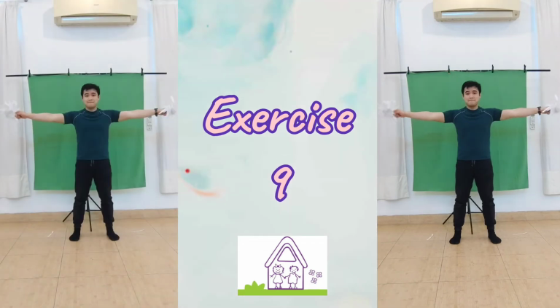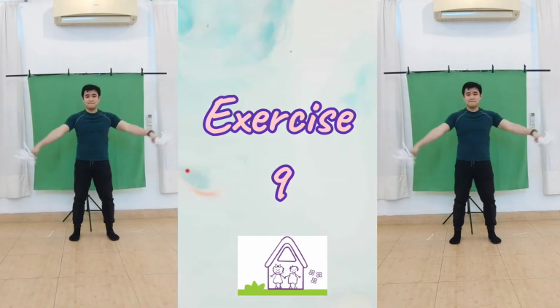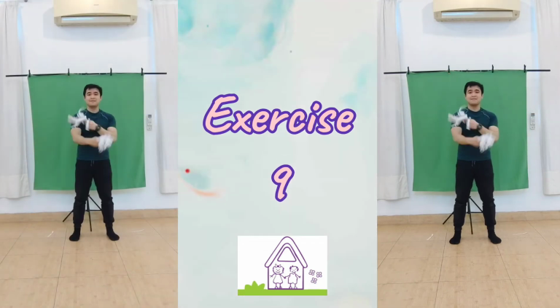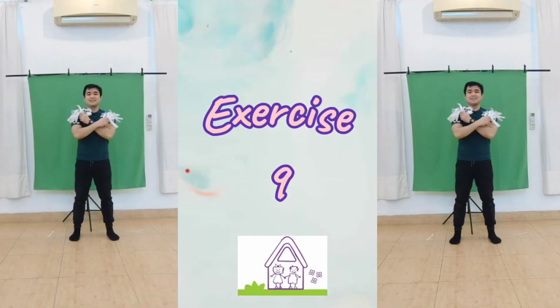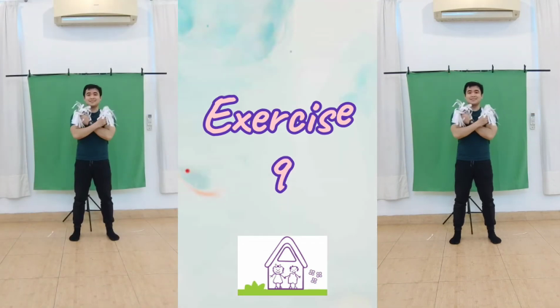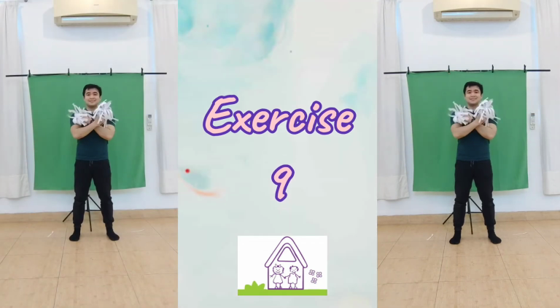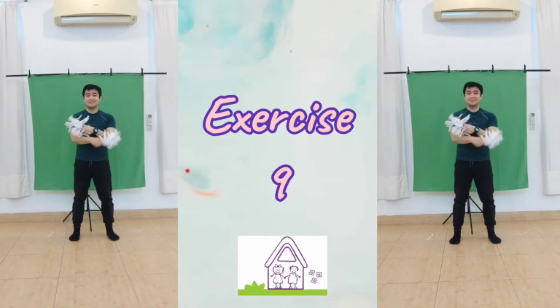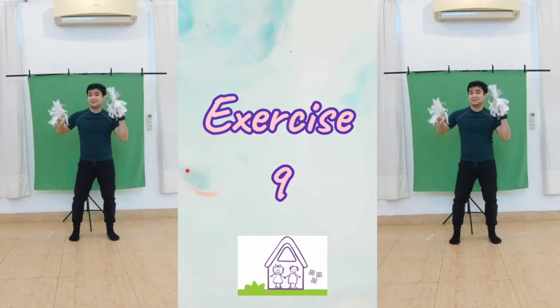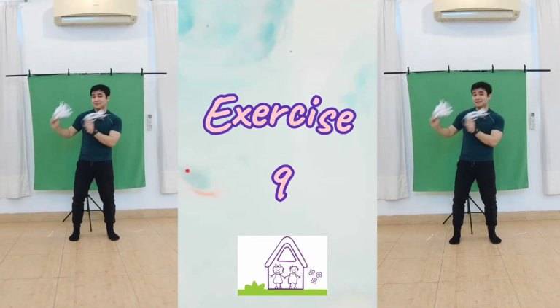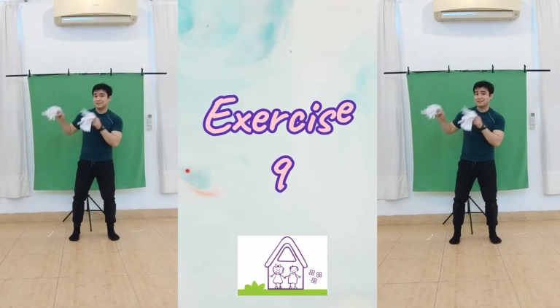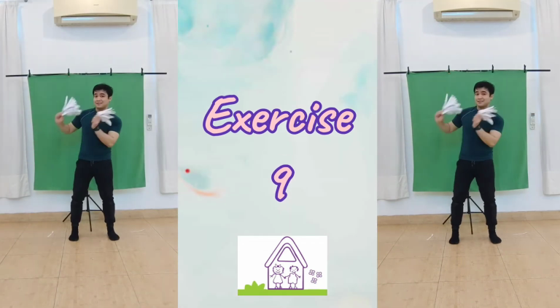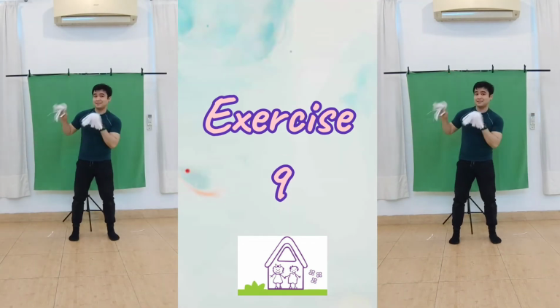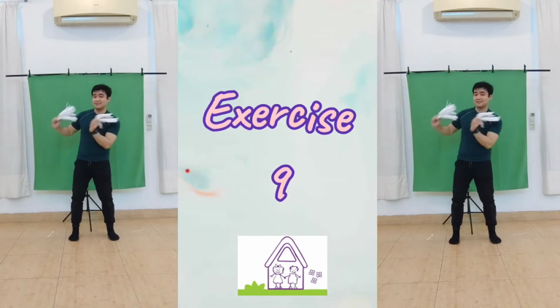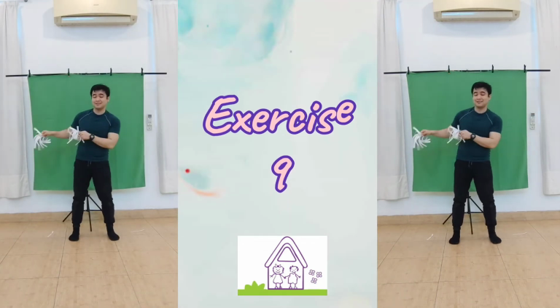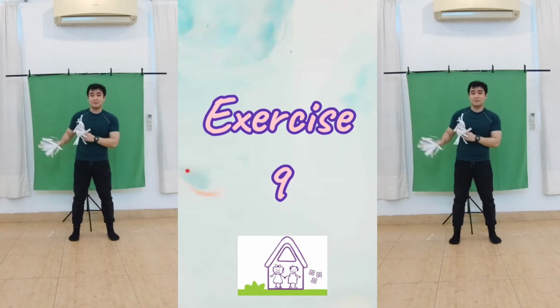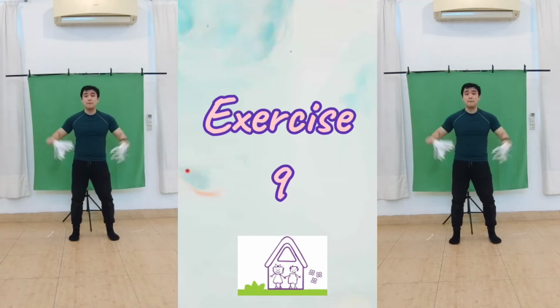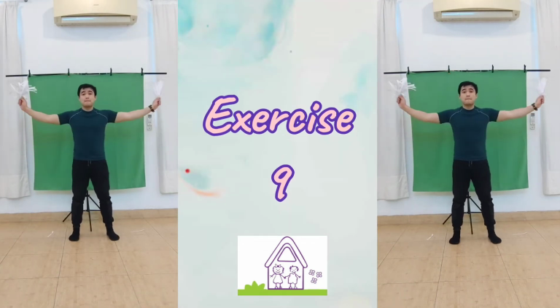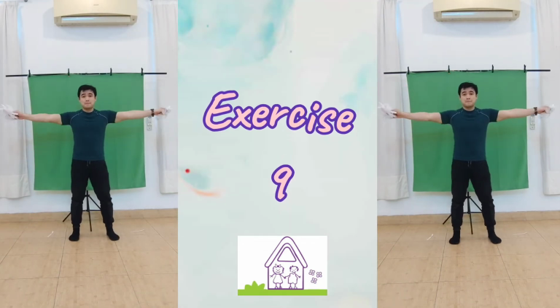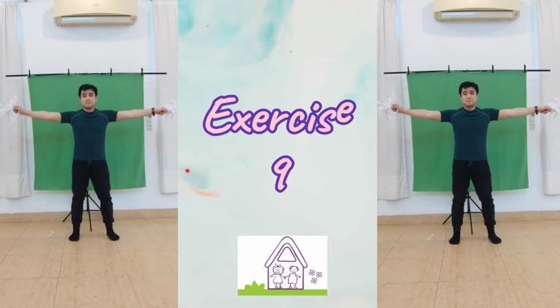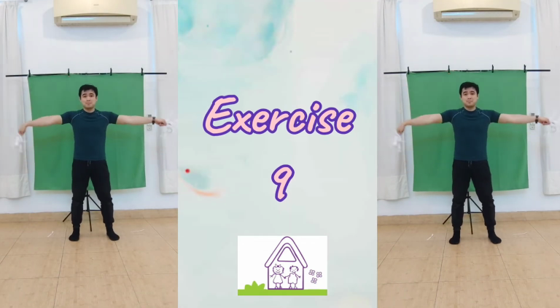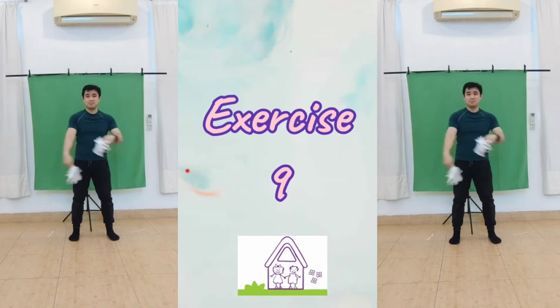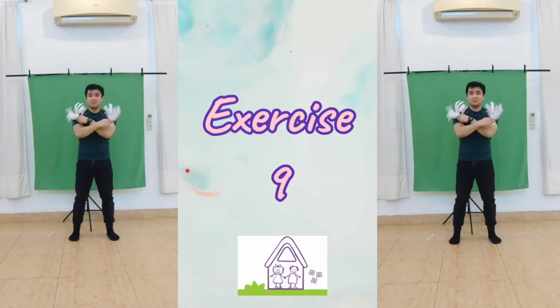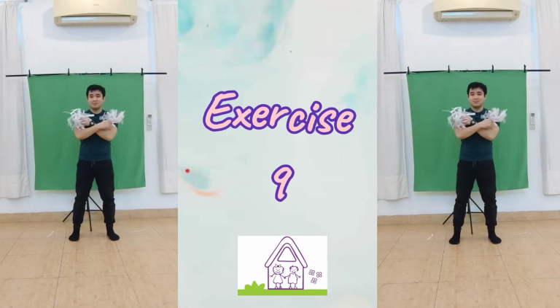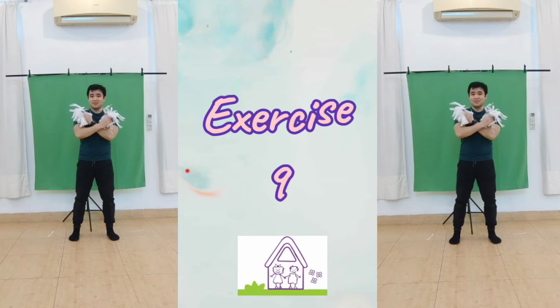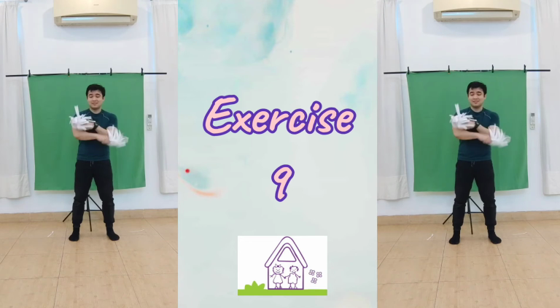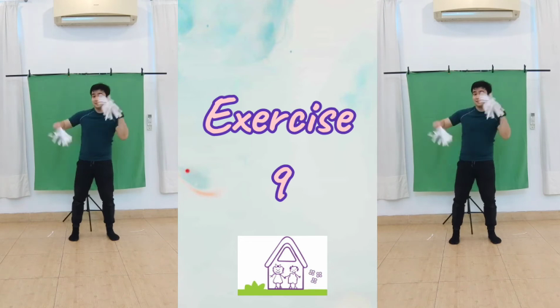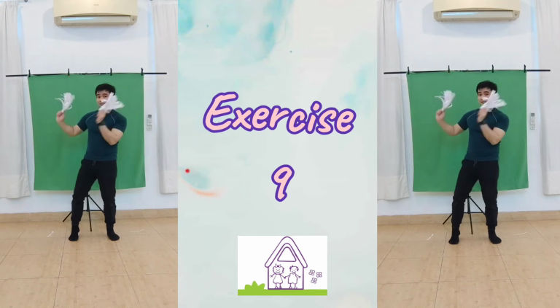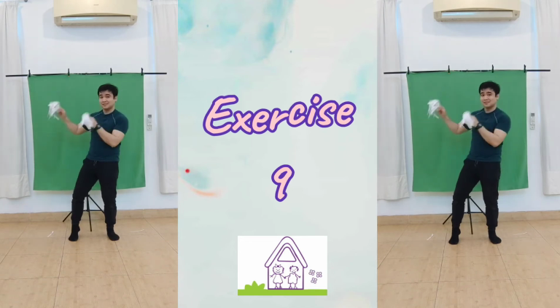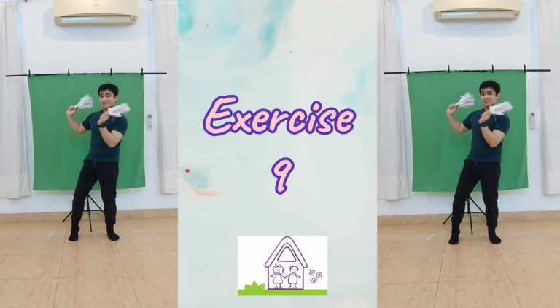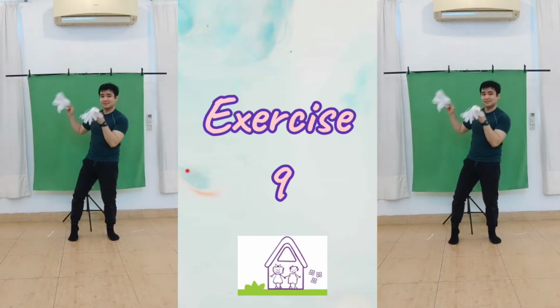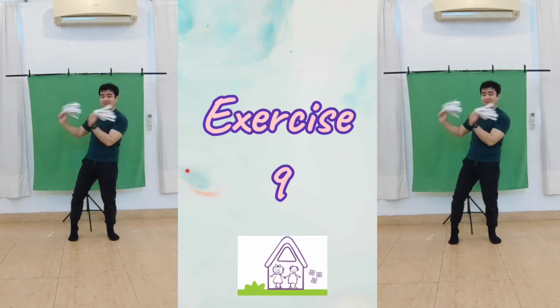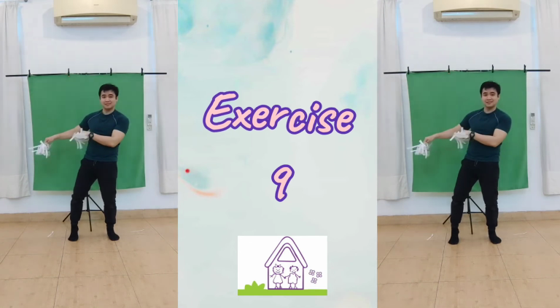Stretch, cross, shake, shake, shake, shake. One more time. Stretch, cross, and shake, shake, shake.